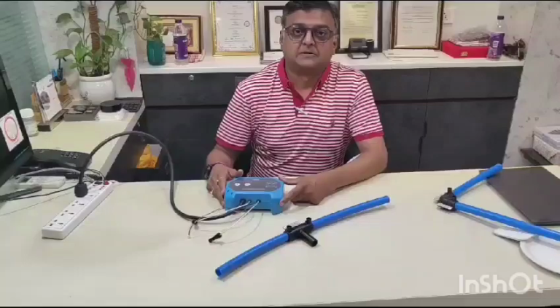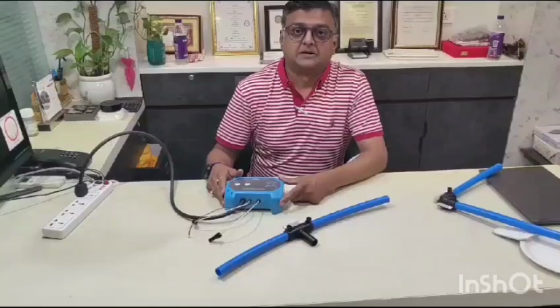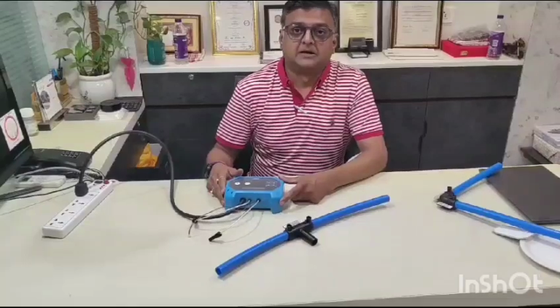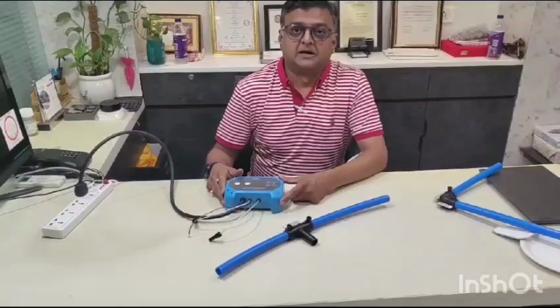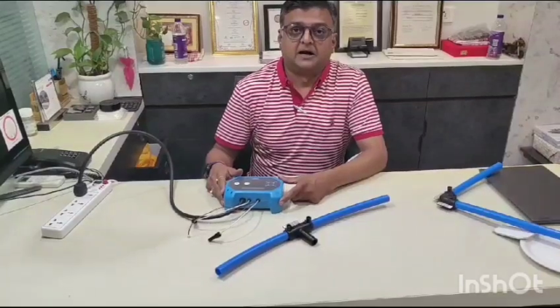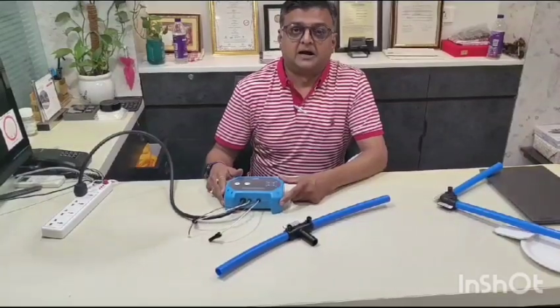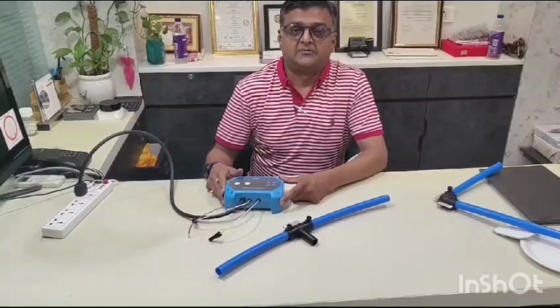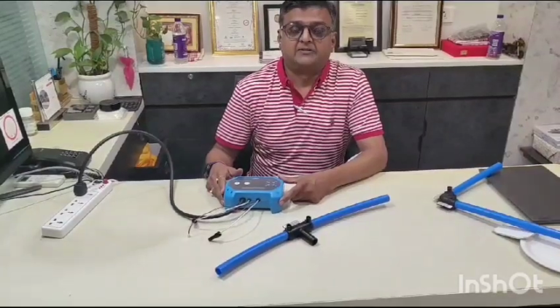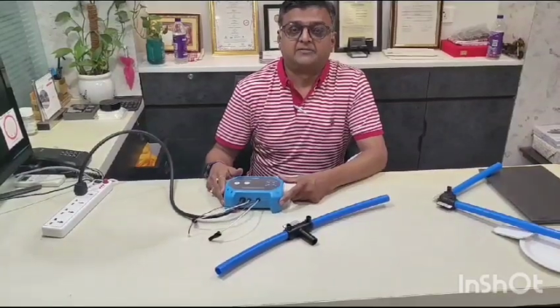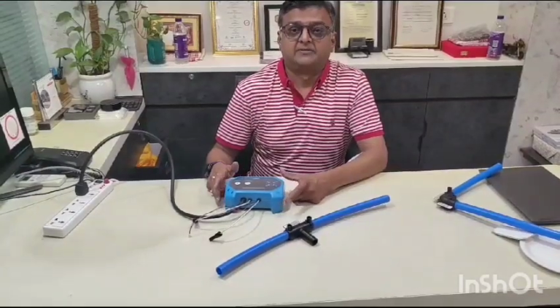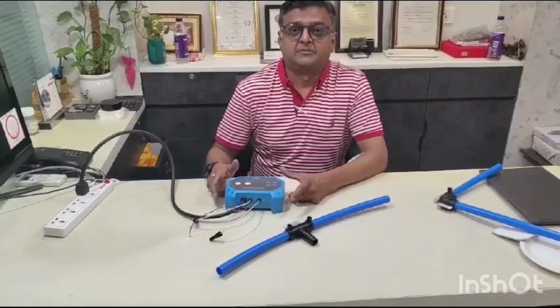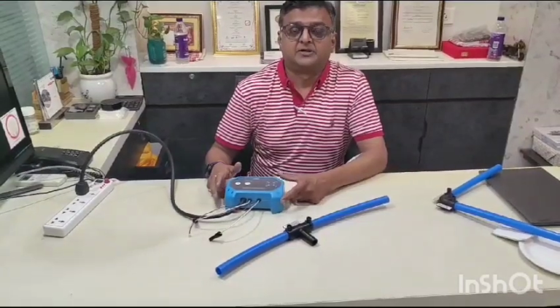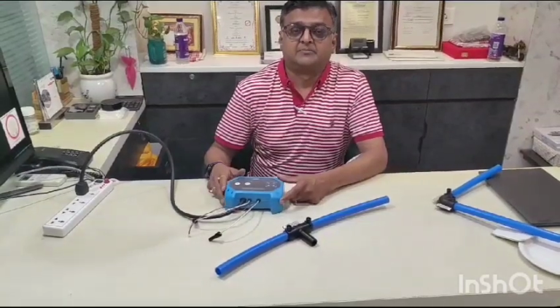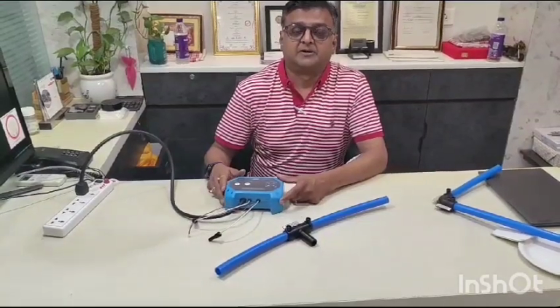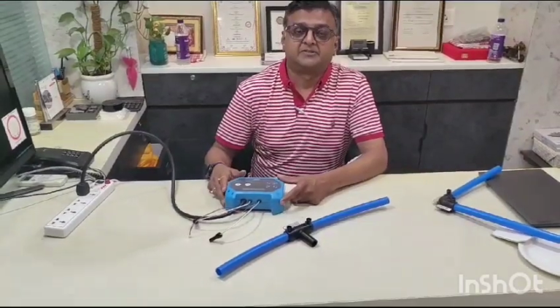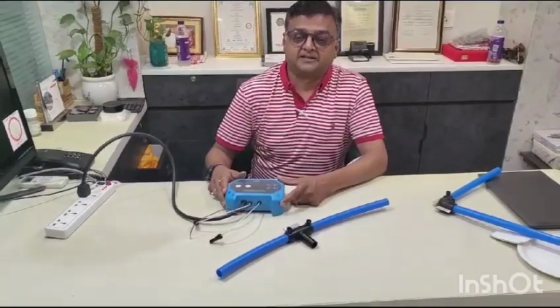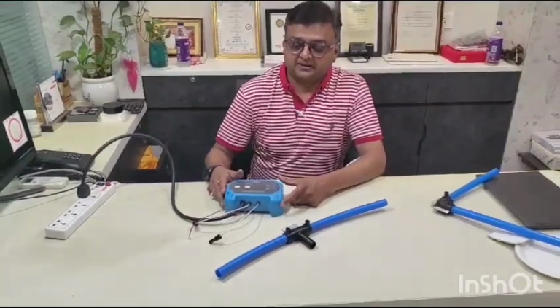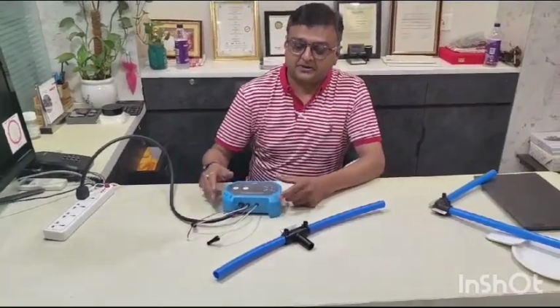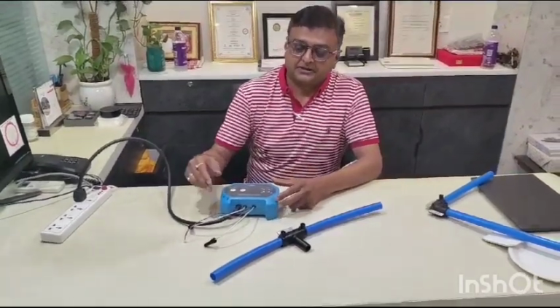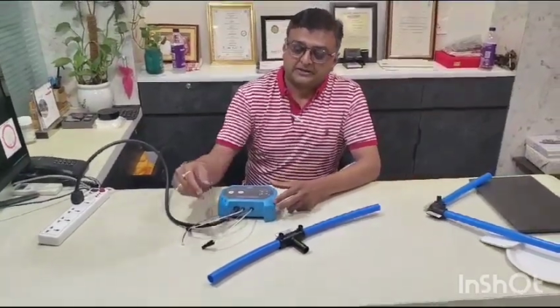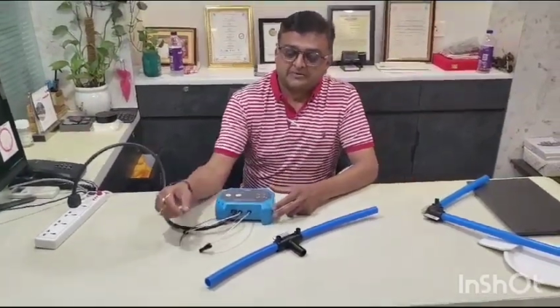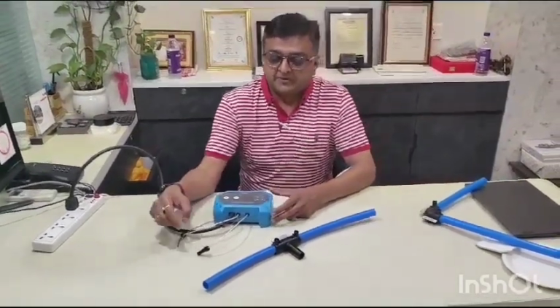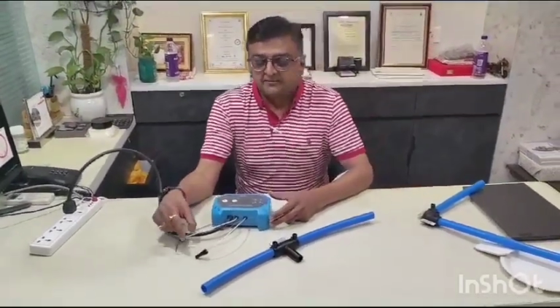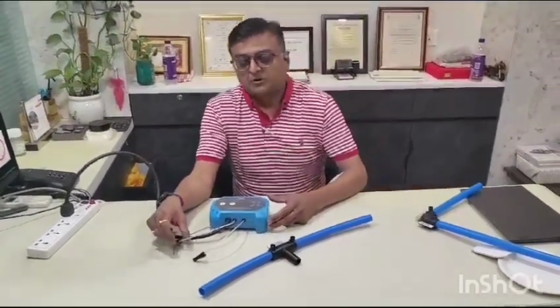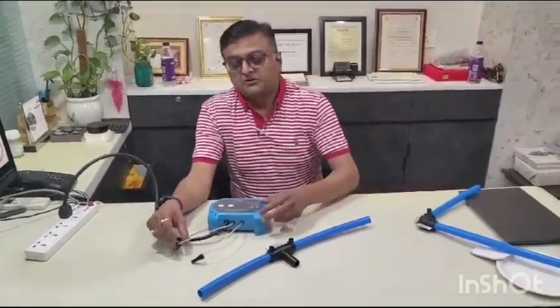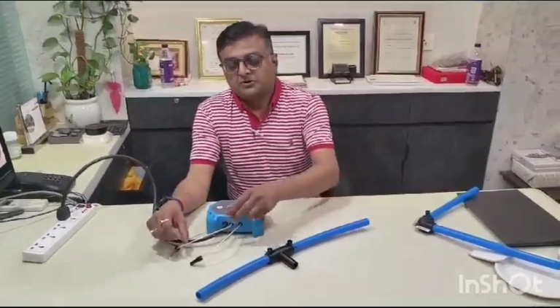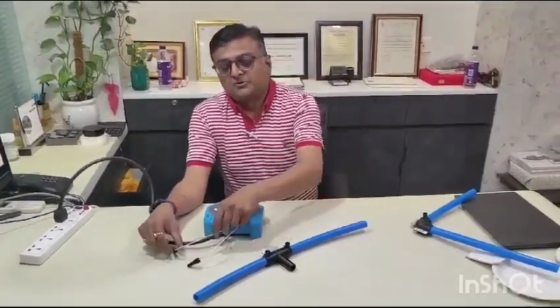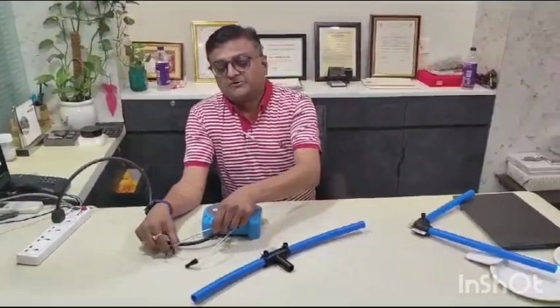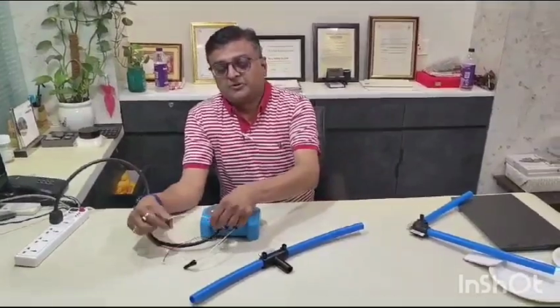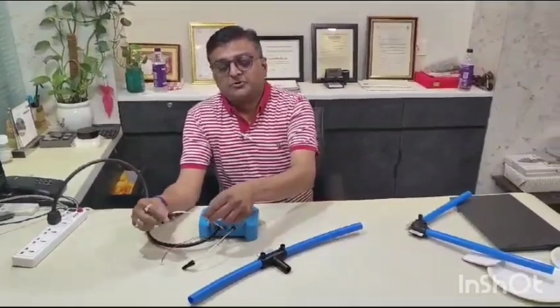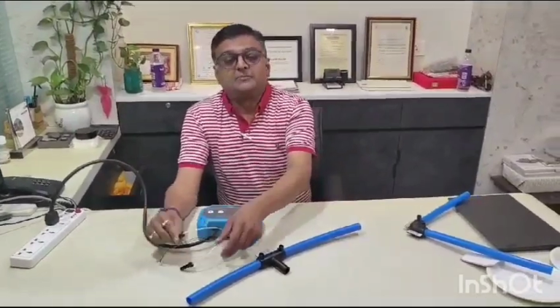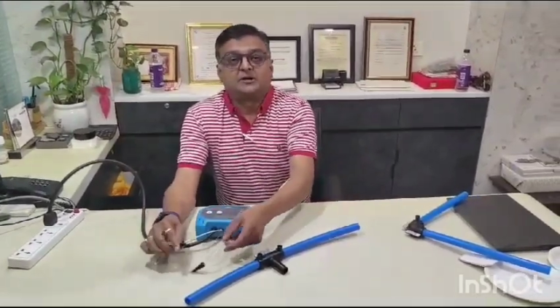Hi friends, Namaskar. I am Krishnakar Dagrawad, and I am presenting a very innovative and unique product.